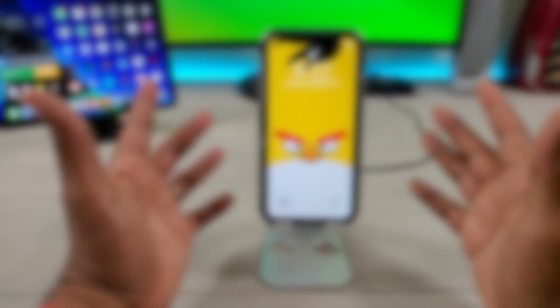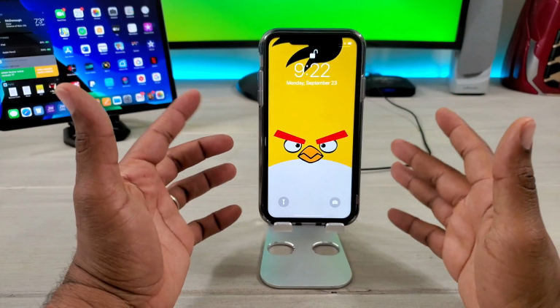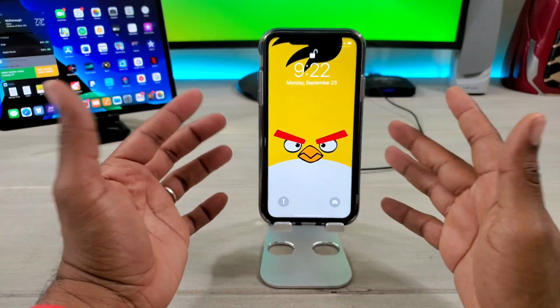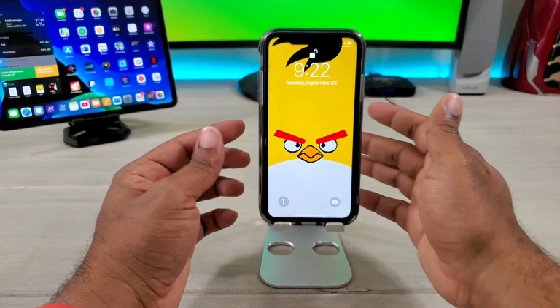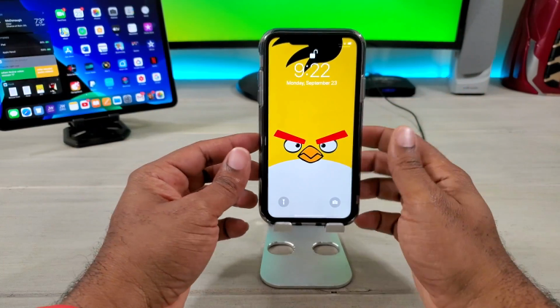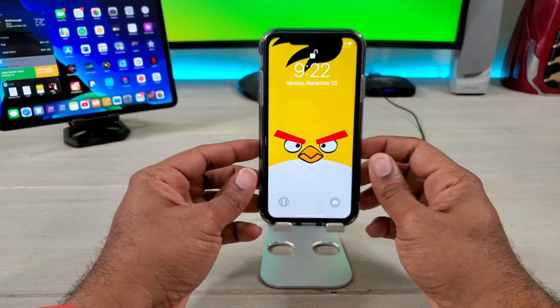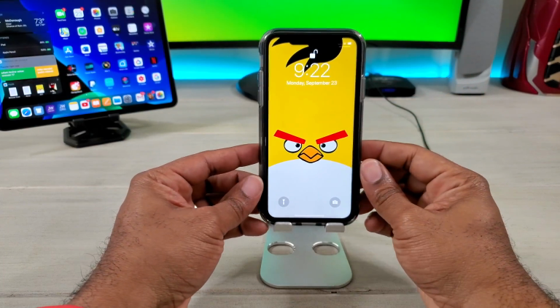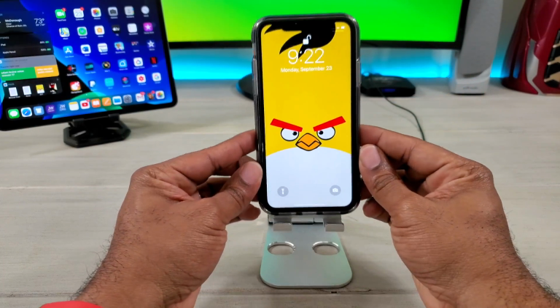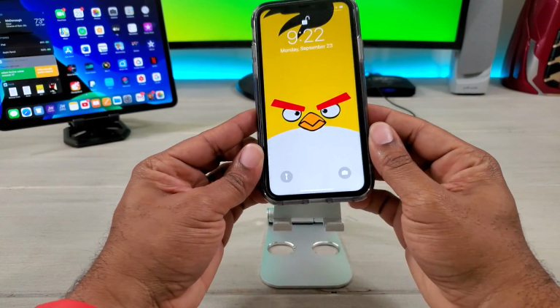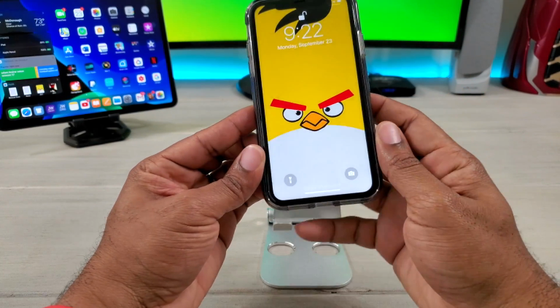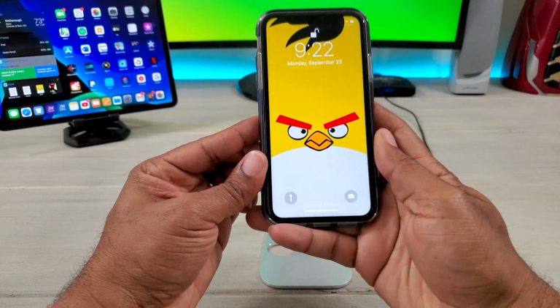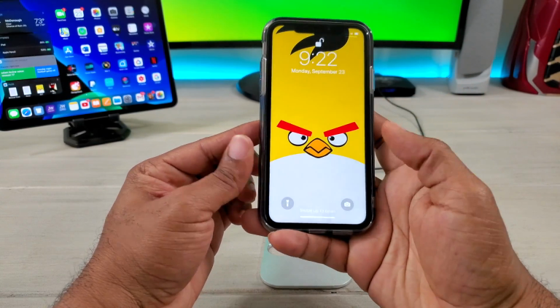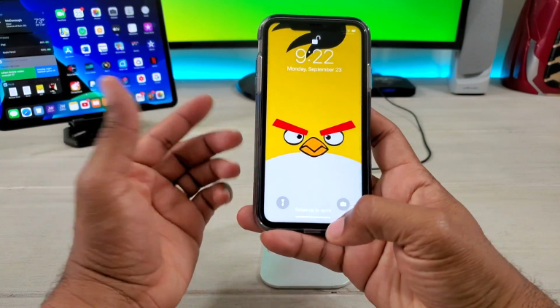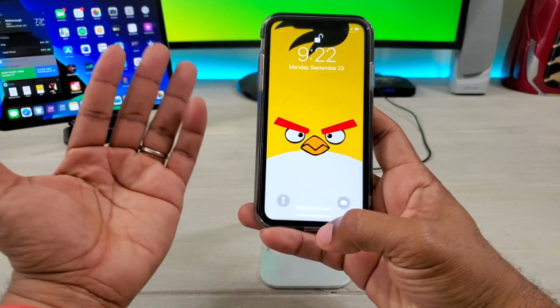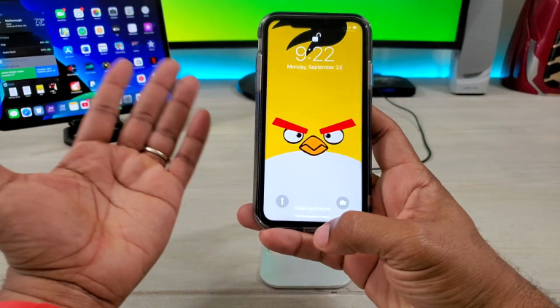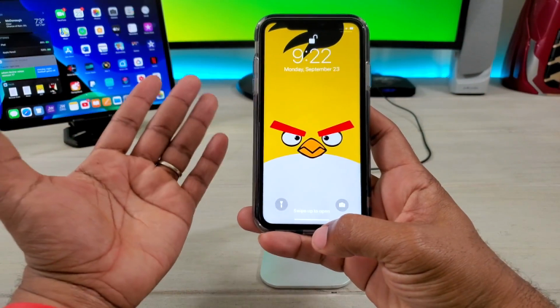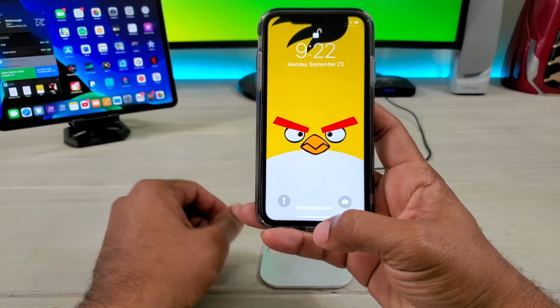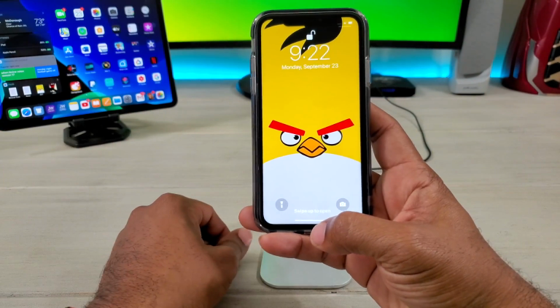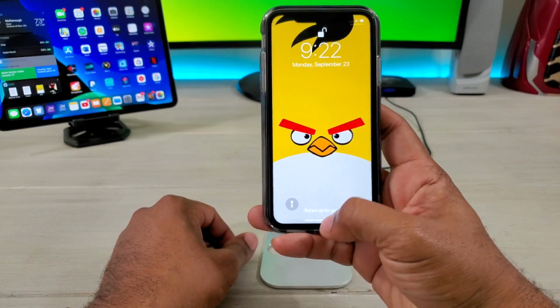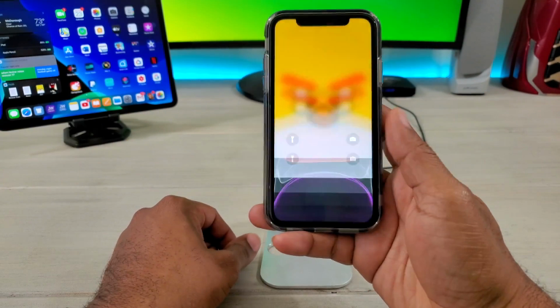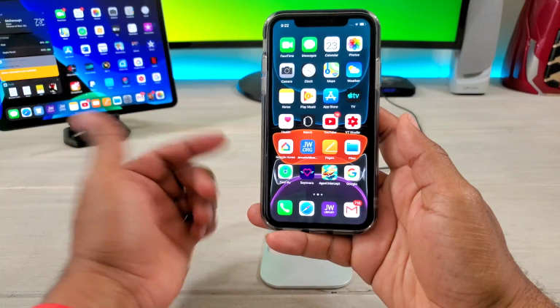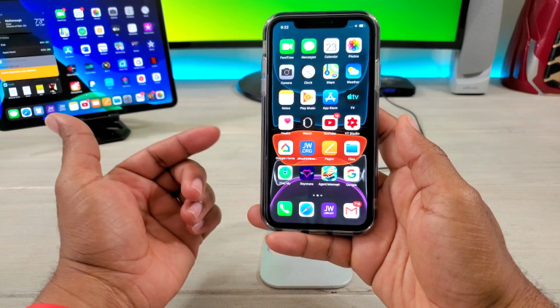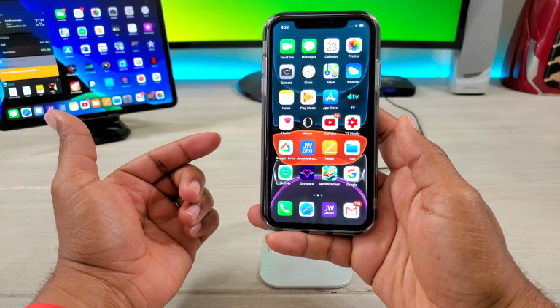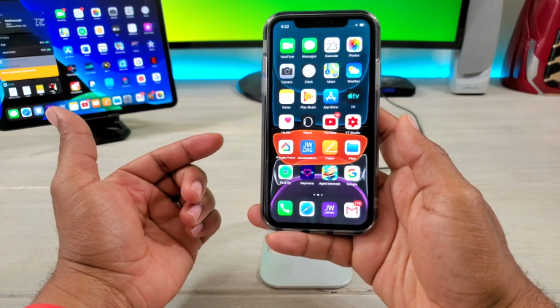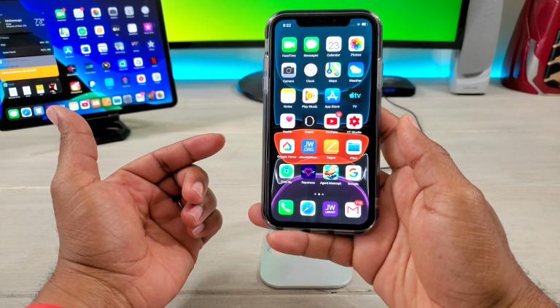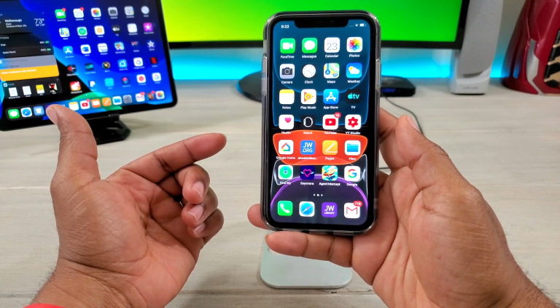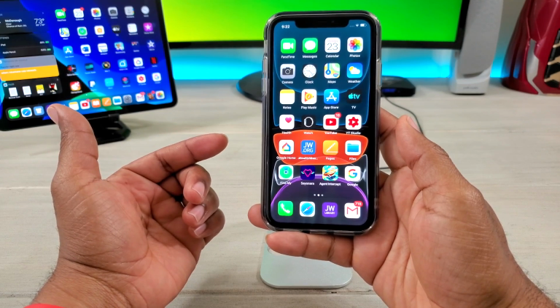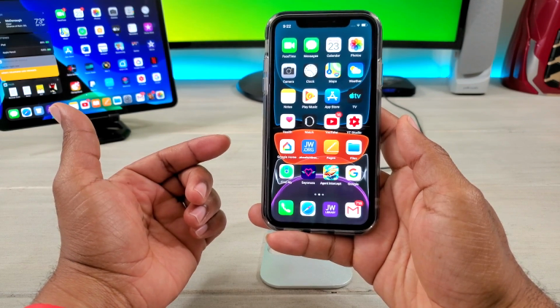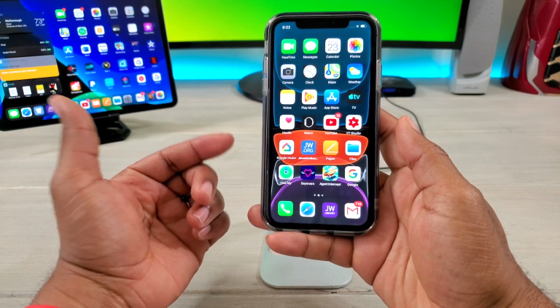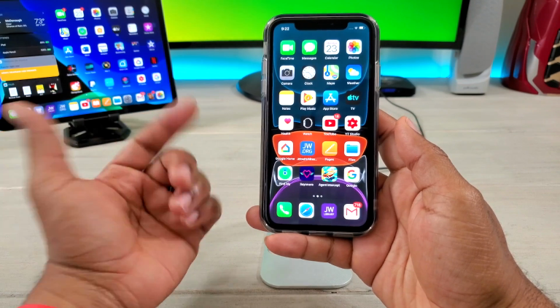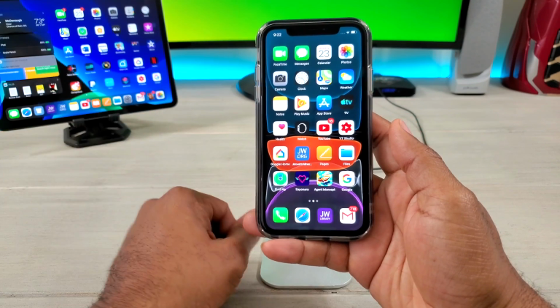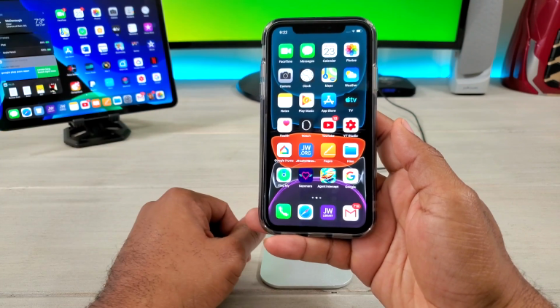What's up guys, Average Tech Guy here, and today we're going to be talking about expandable memory for your new iPhone 11. Let's check it out.